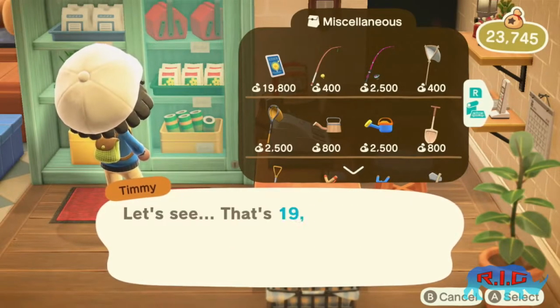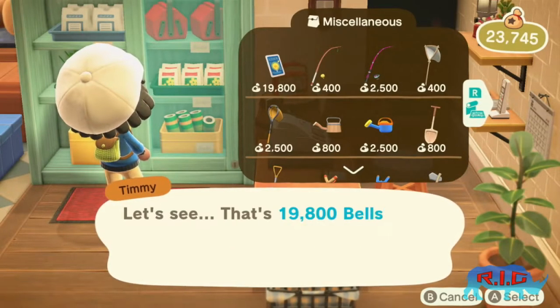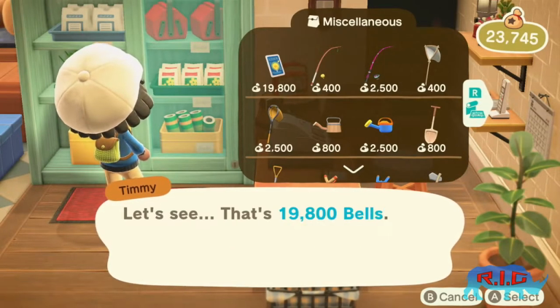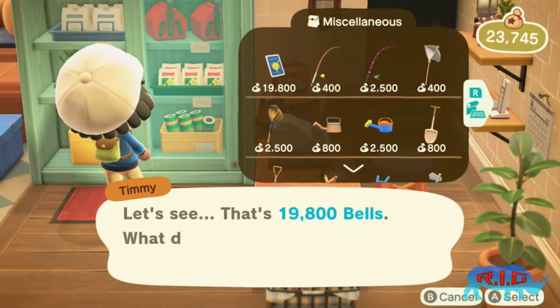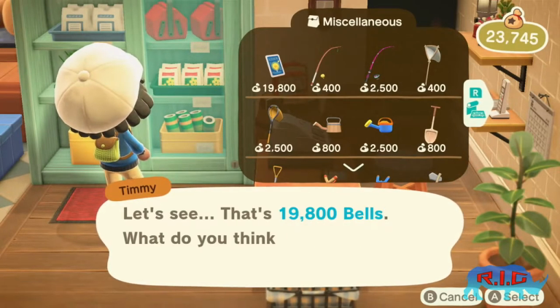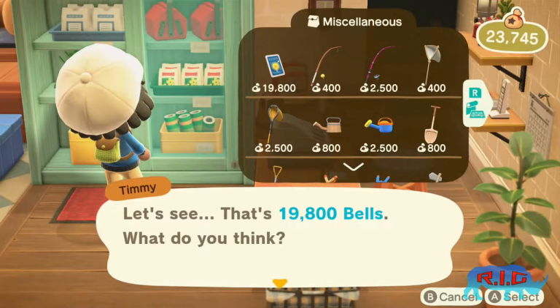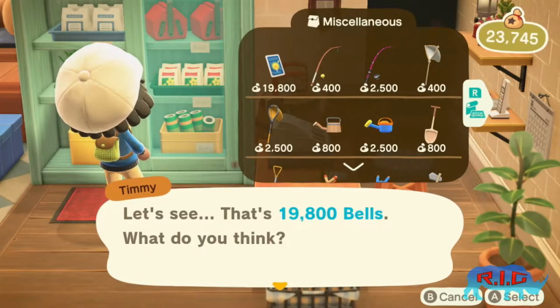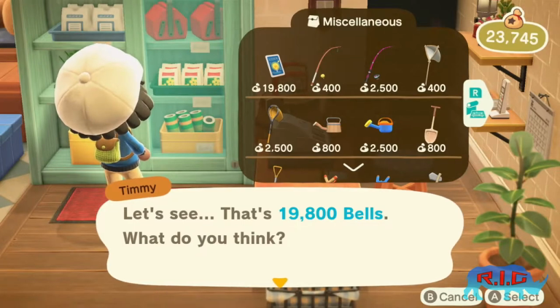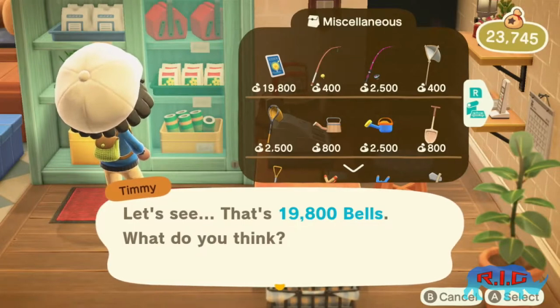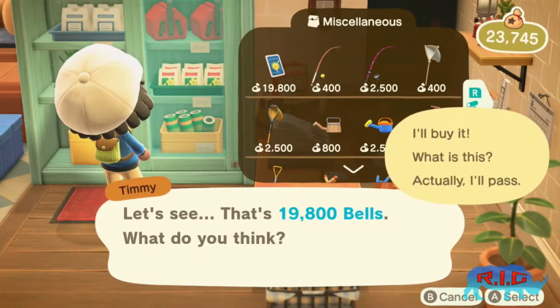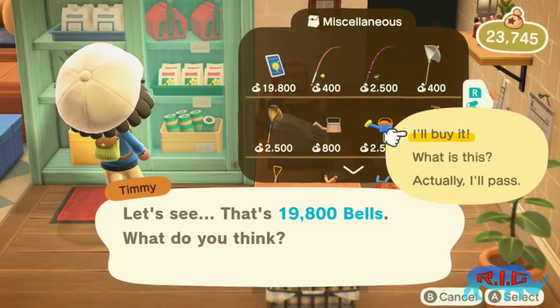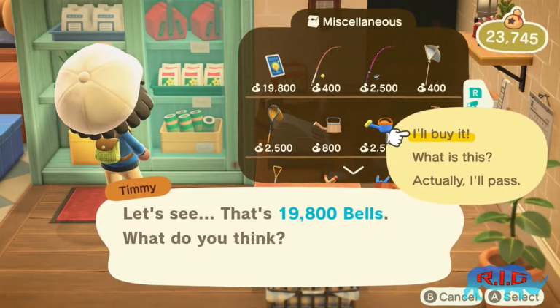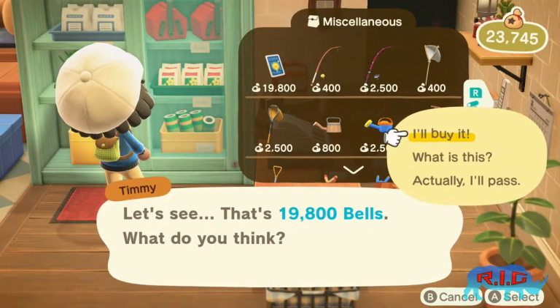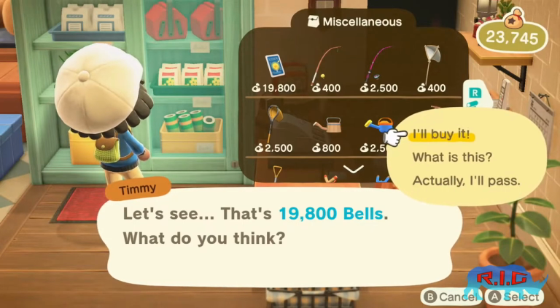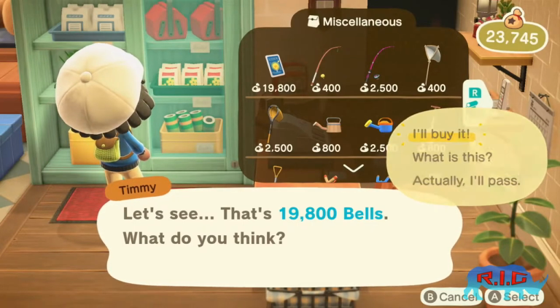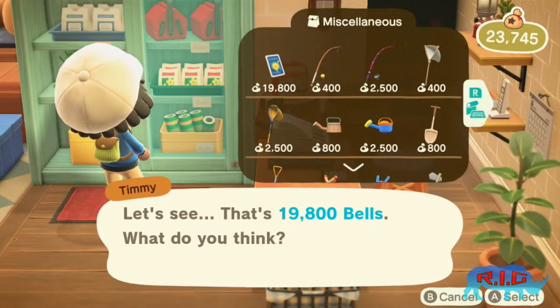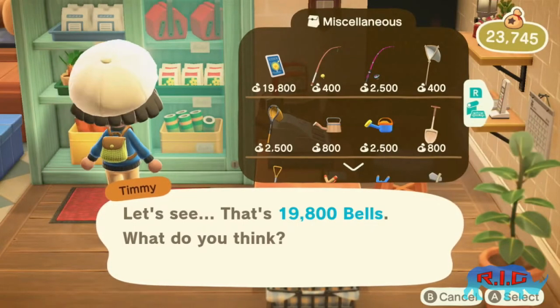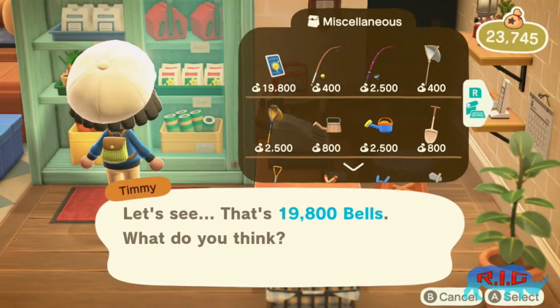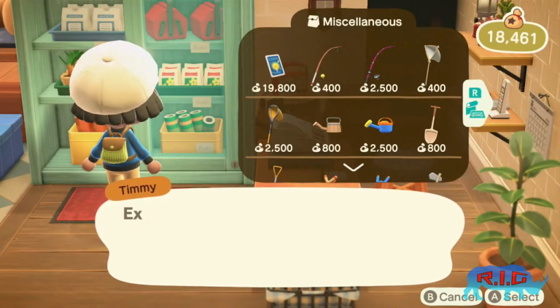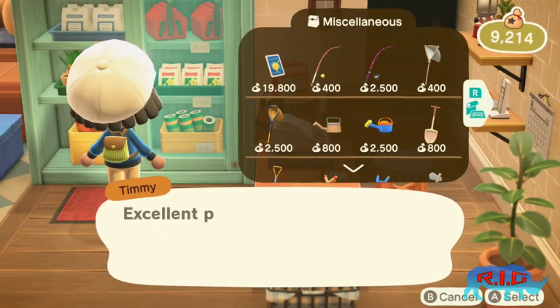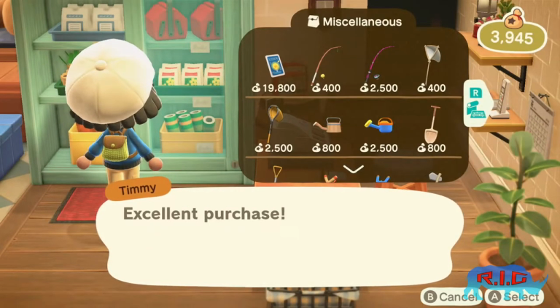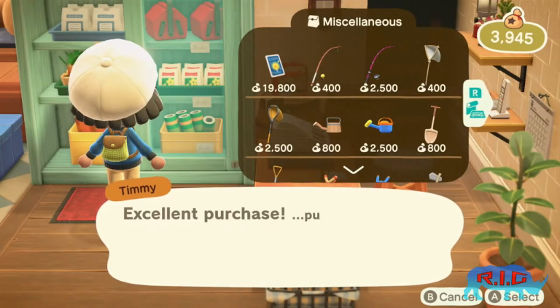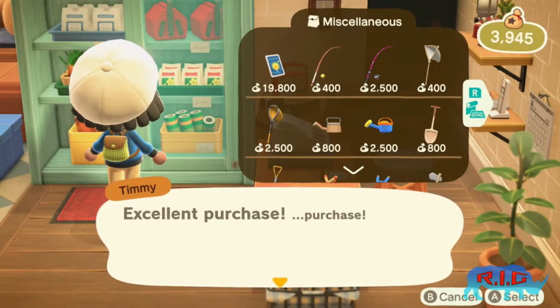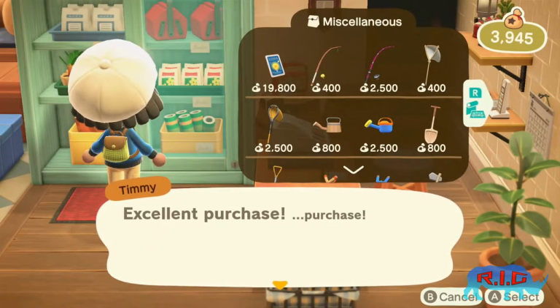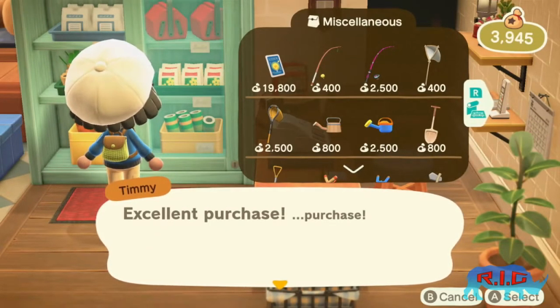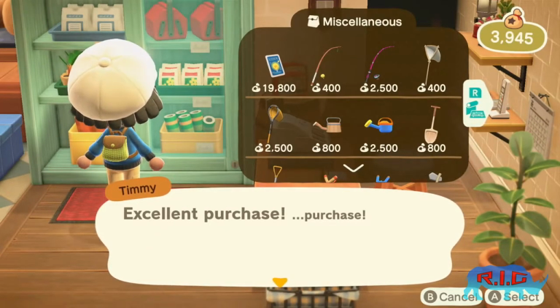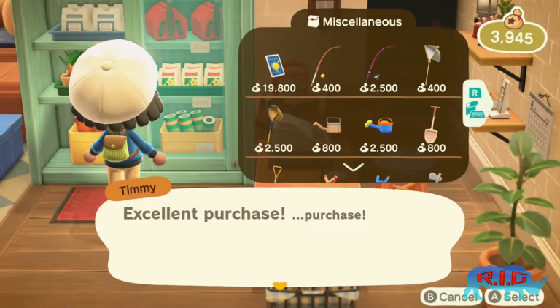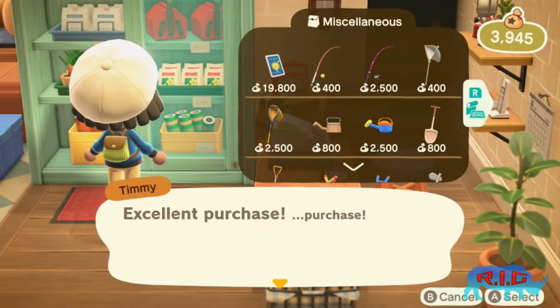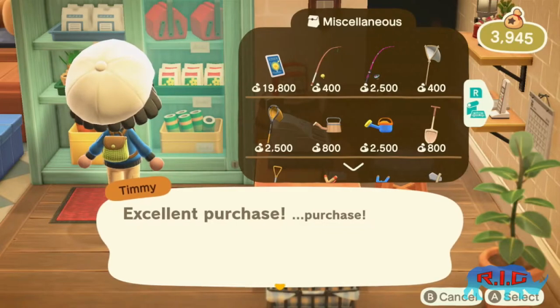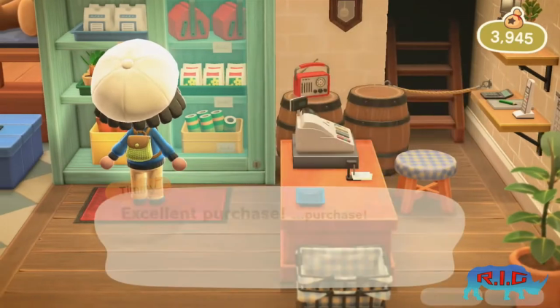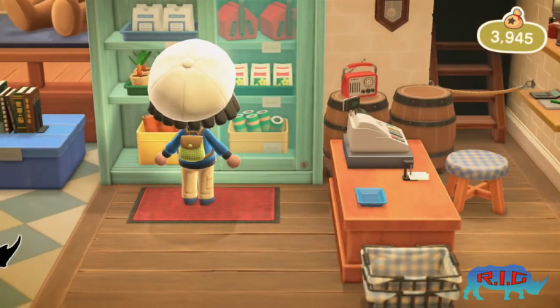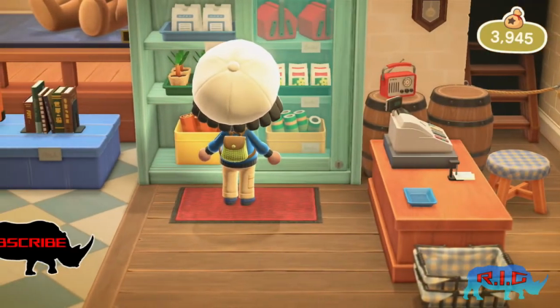Go to the cabinet and select the reactions. They cost quite a bit, so make sure you have at least 20,000 bells on you.